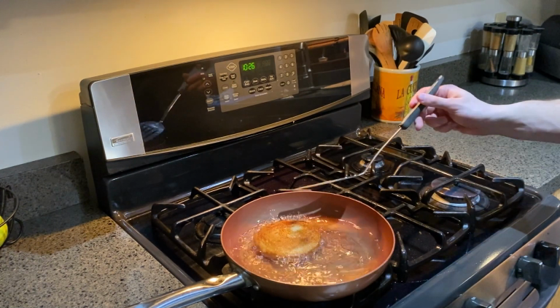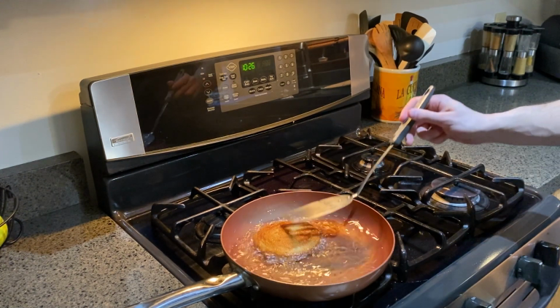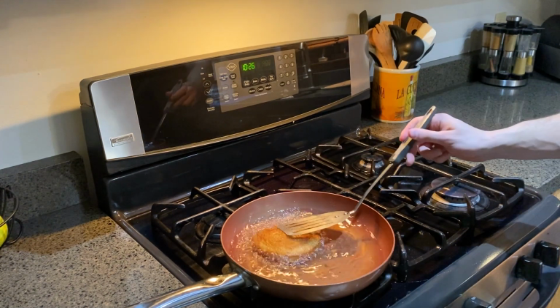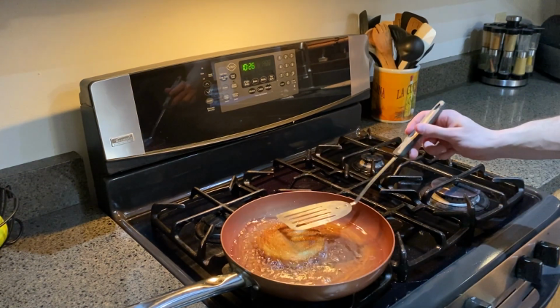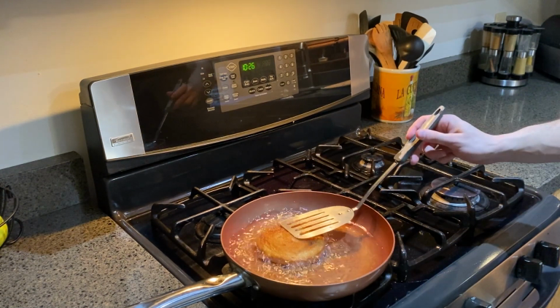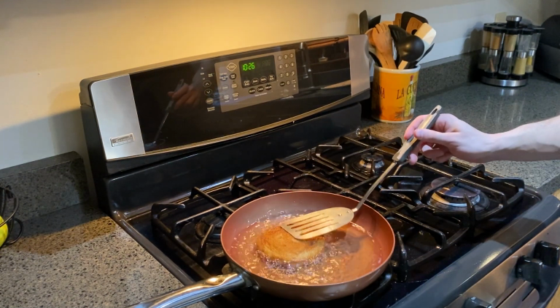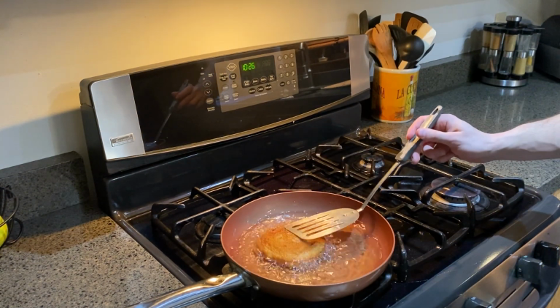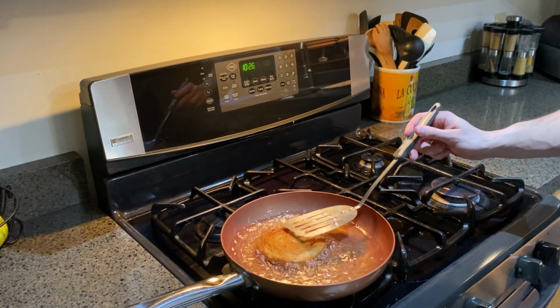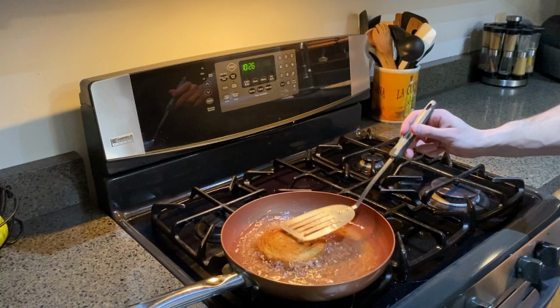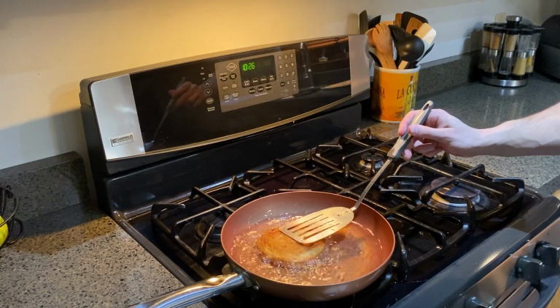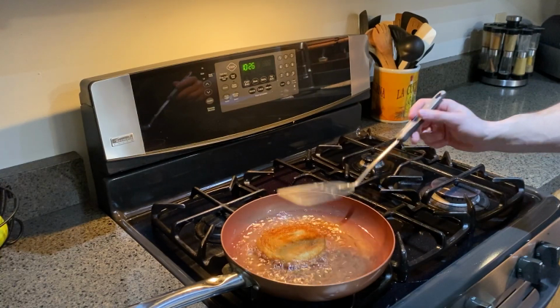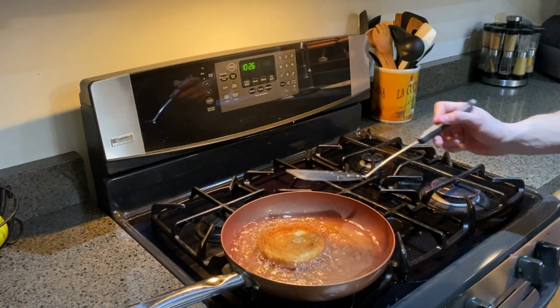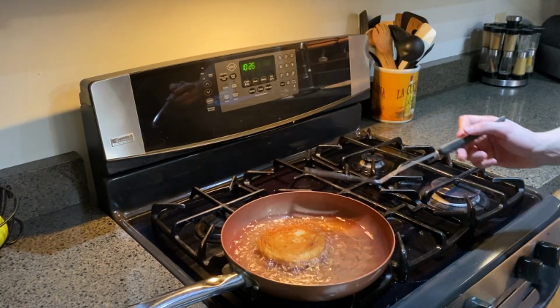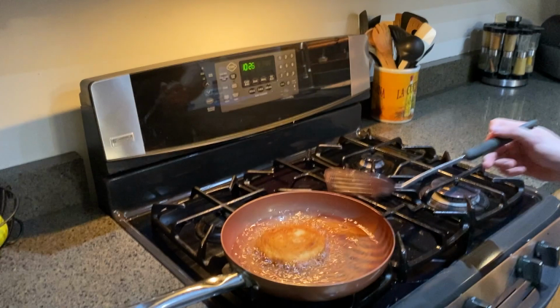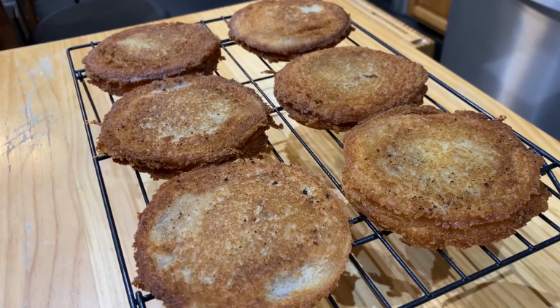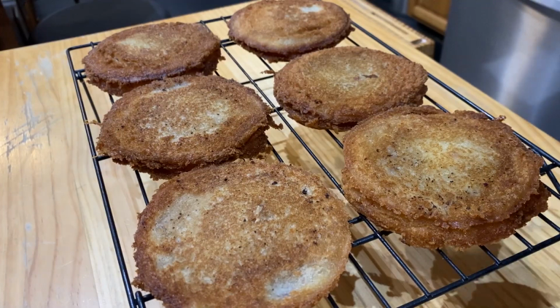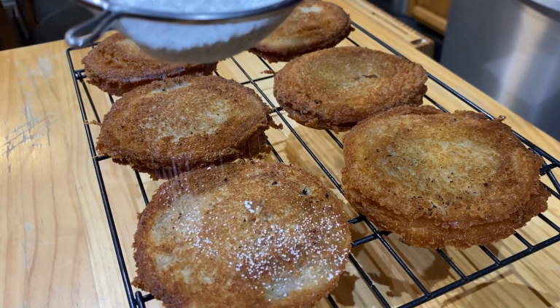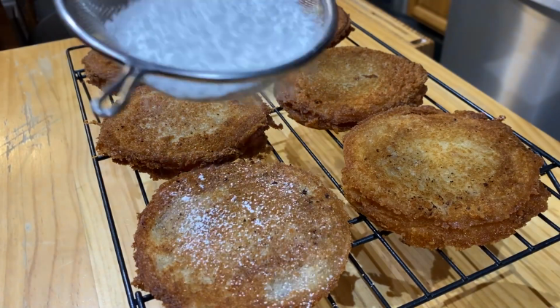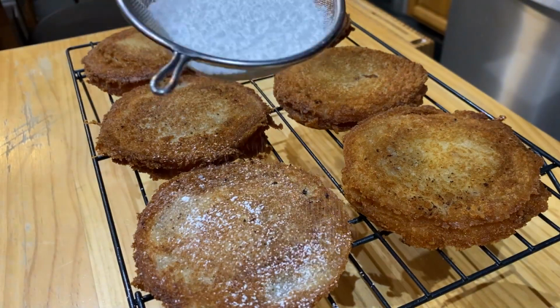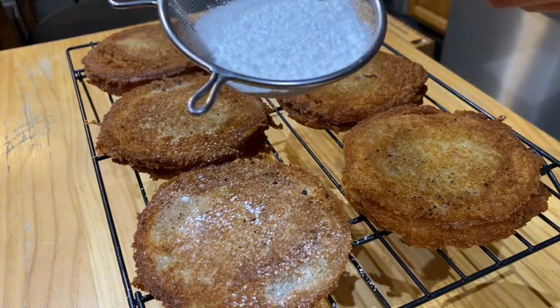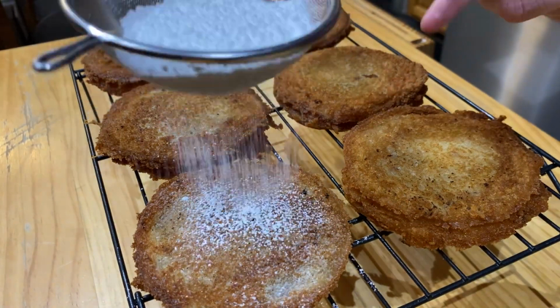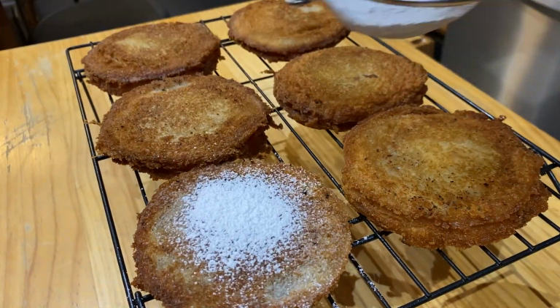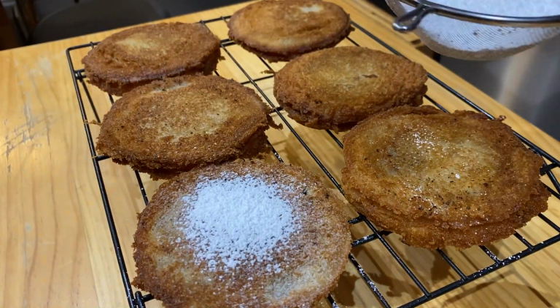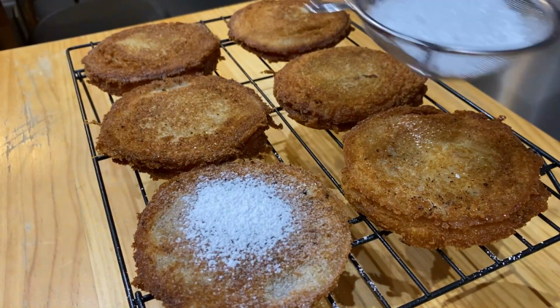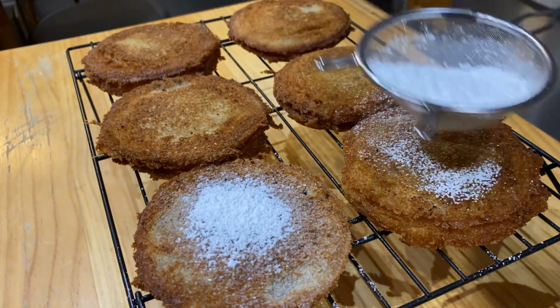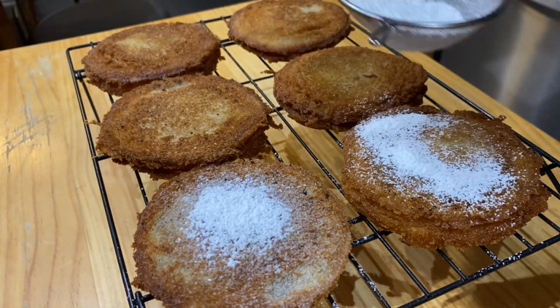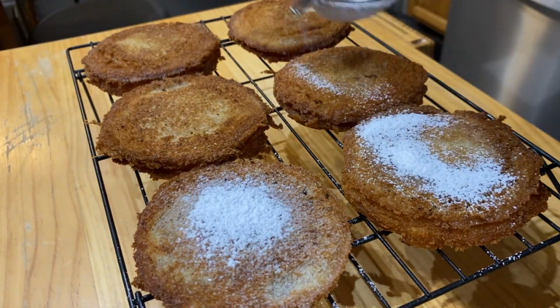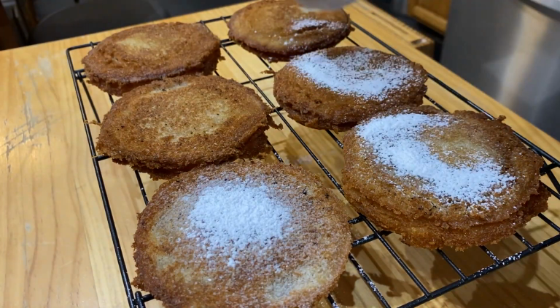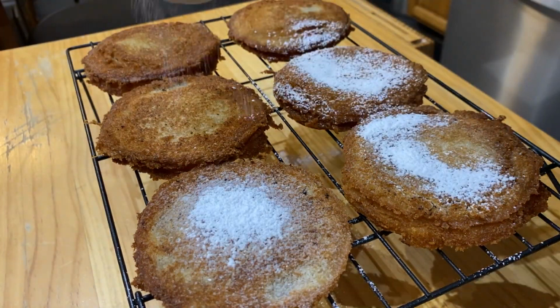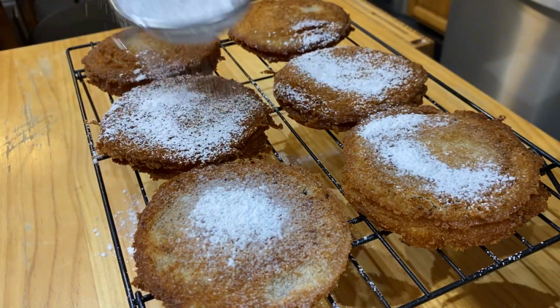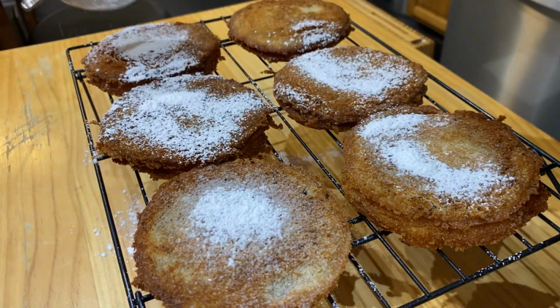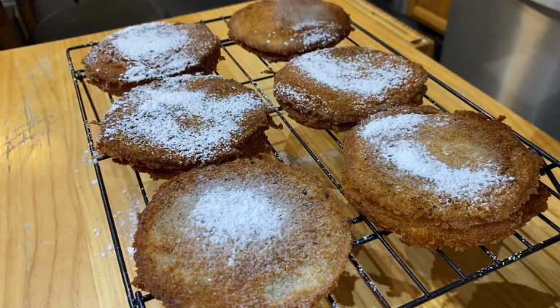As if deep frying these weren't enough, I'm going to add an excessive amount of powdered sugar, because I can.